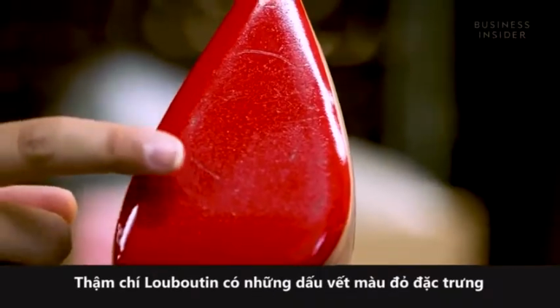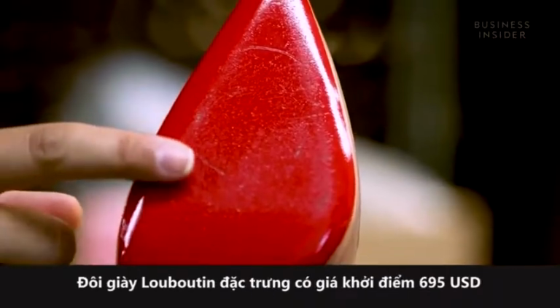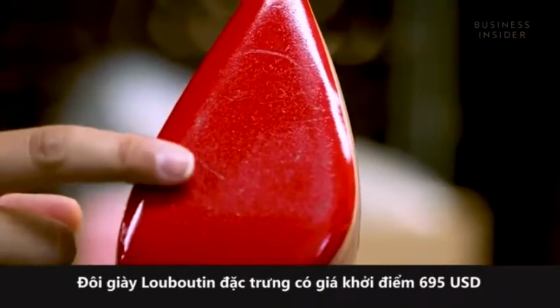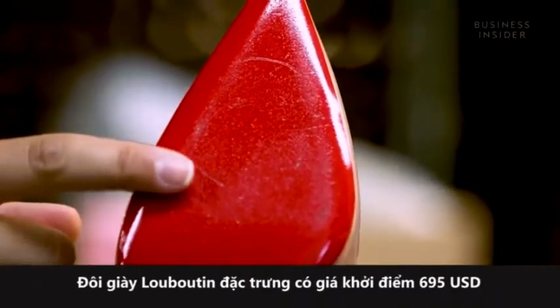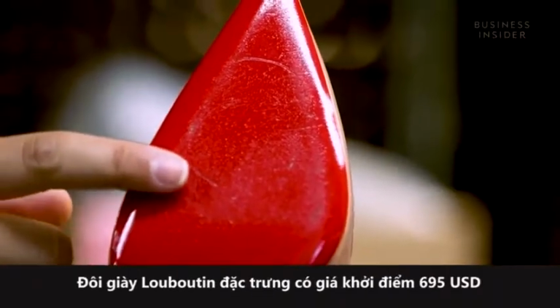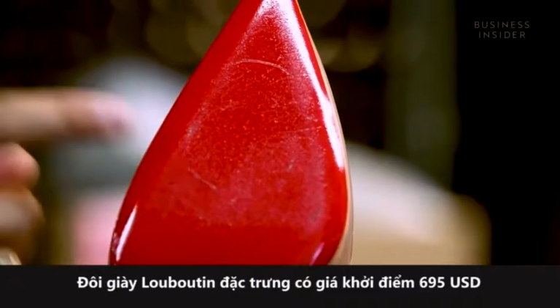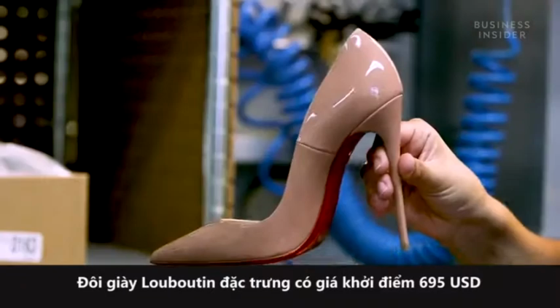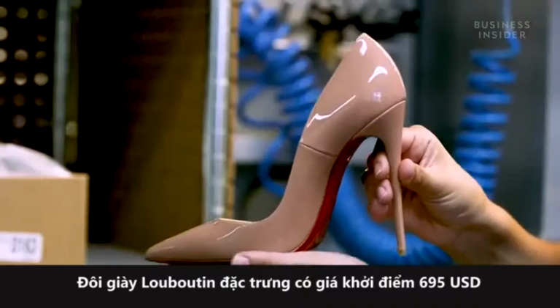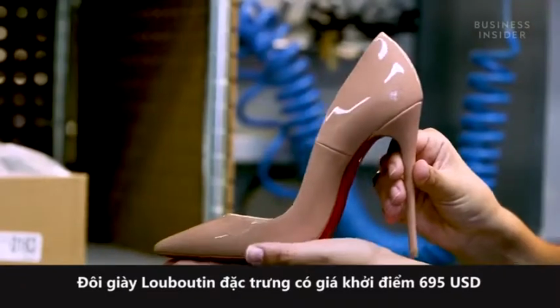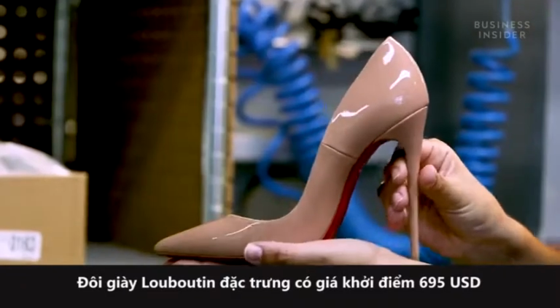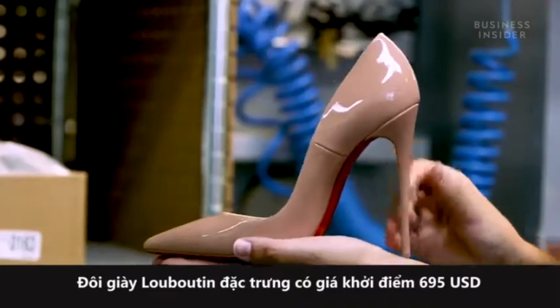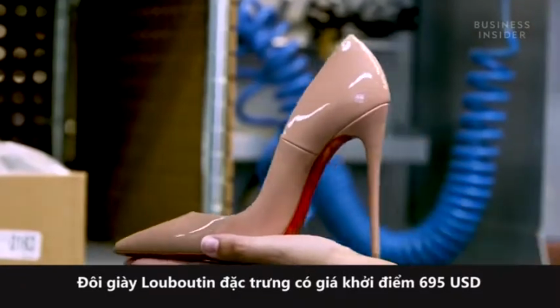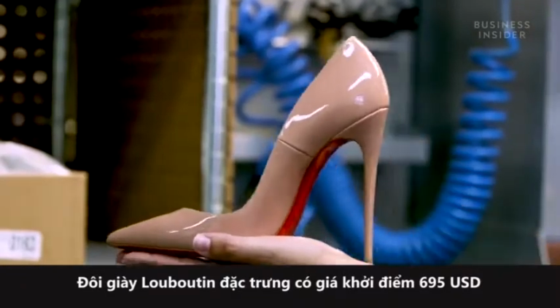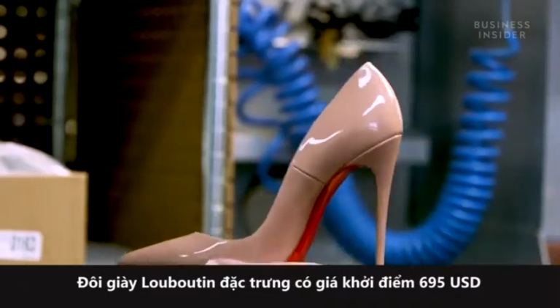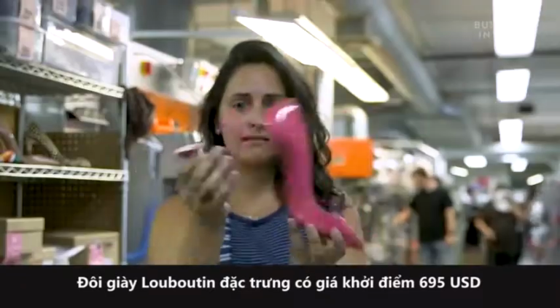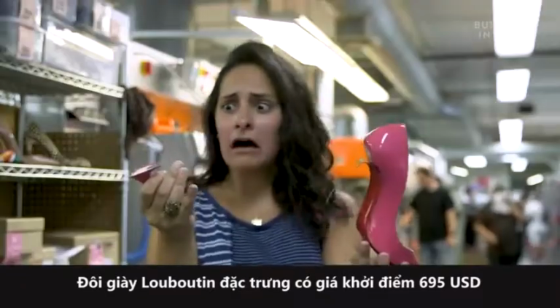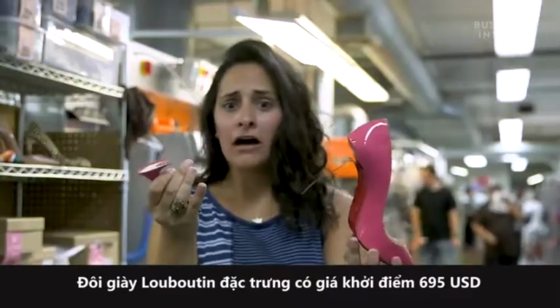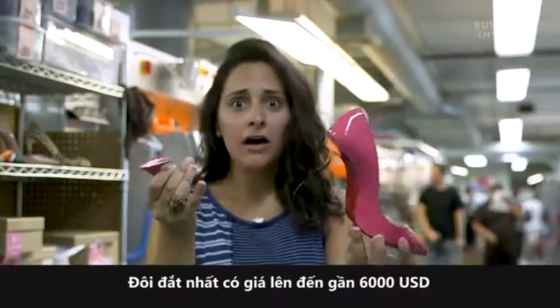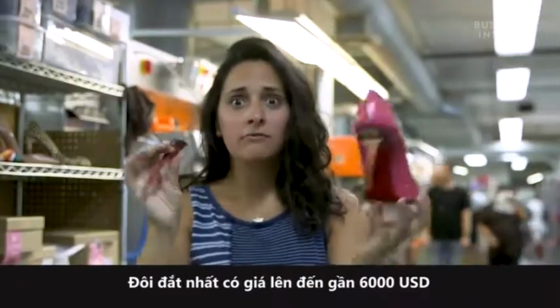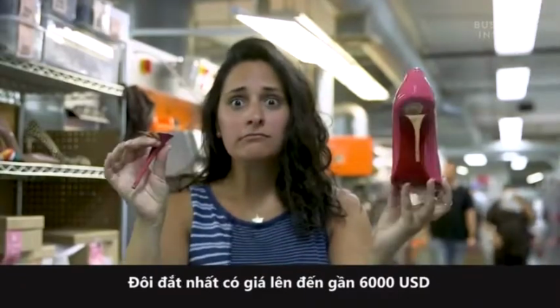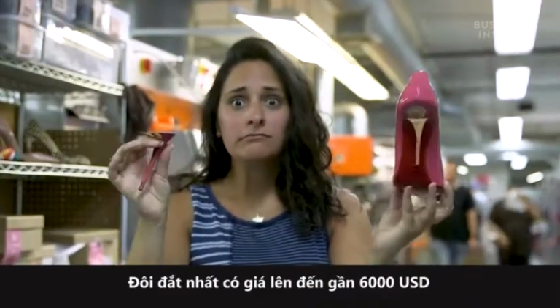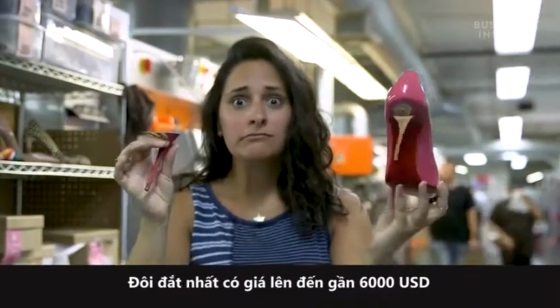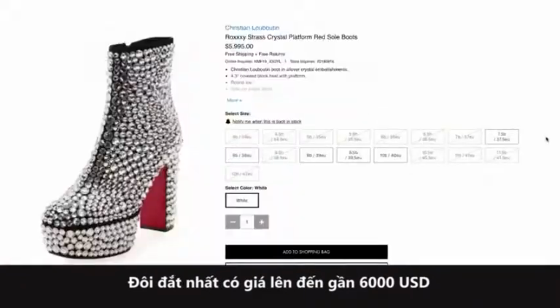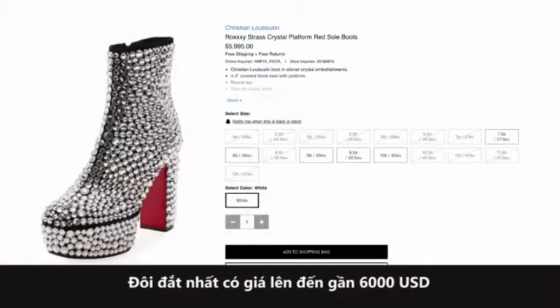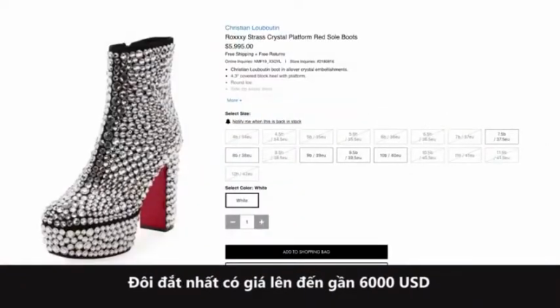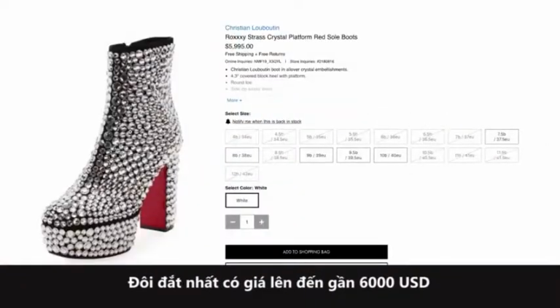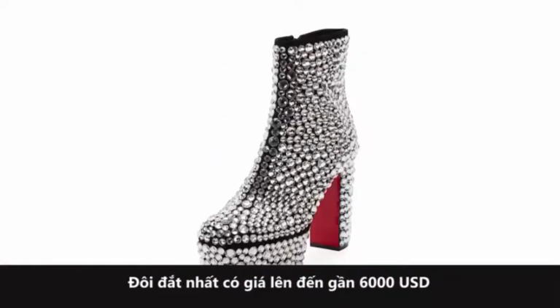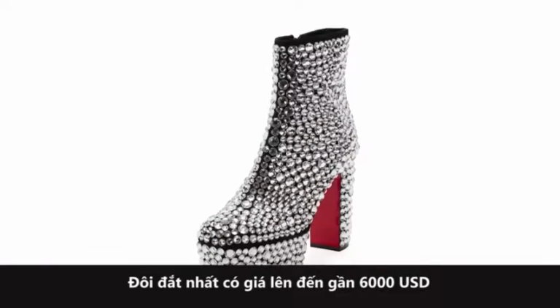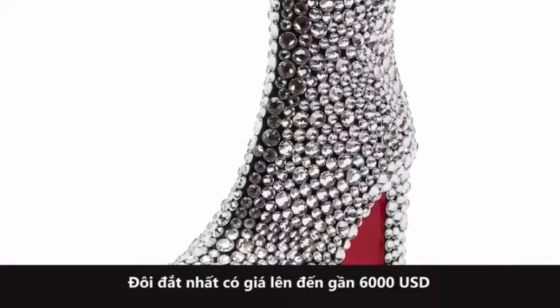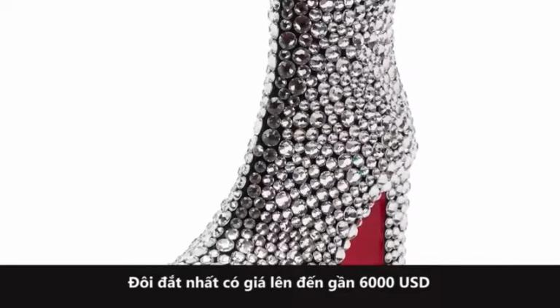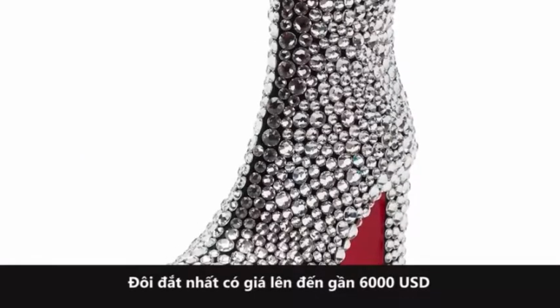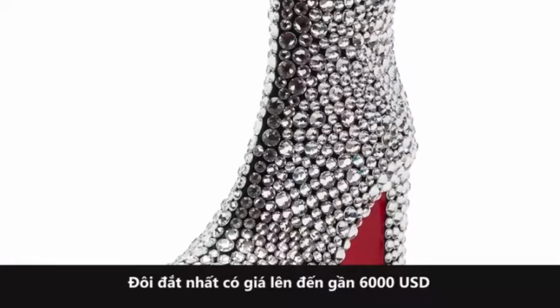The signature Louboutin pumps start at $695. The most expensive pair? Nearly $6,000.